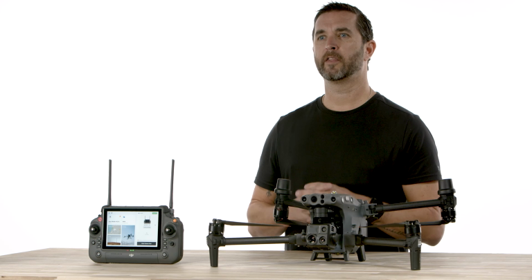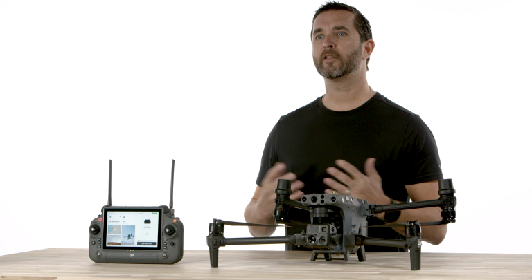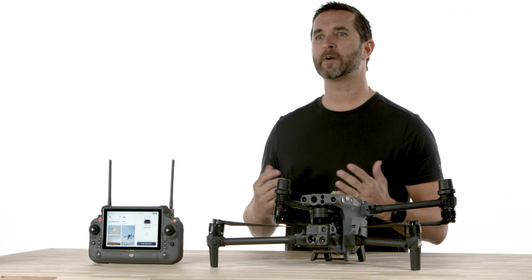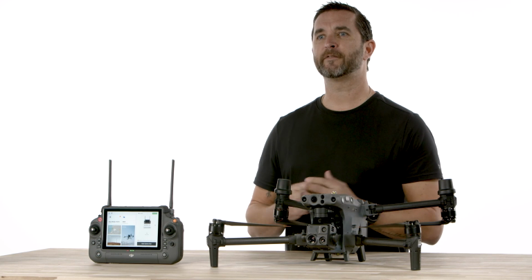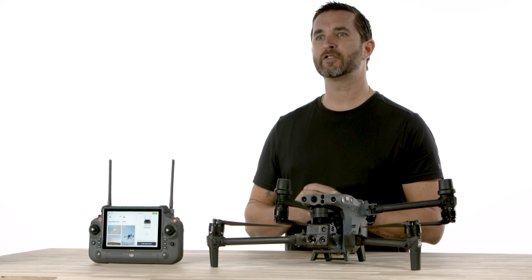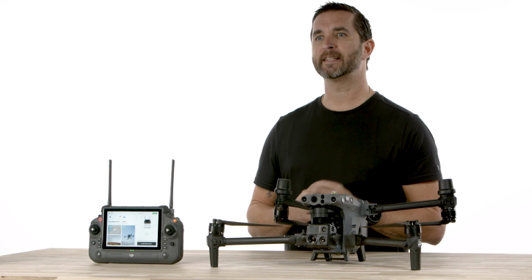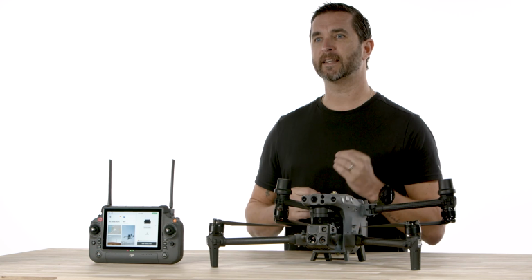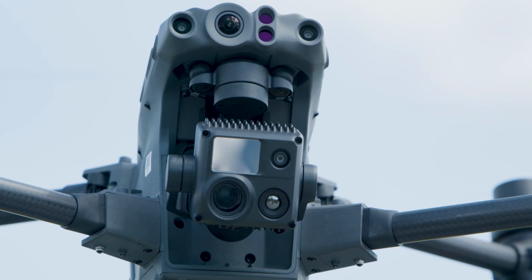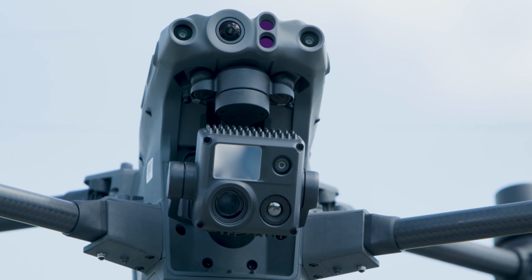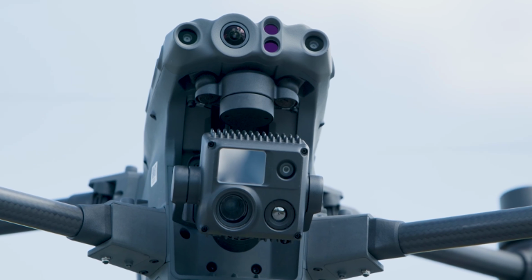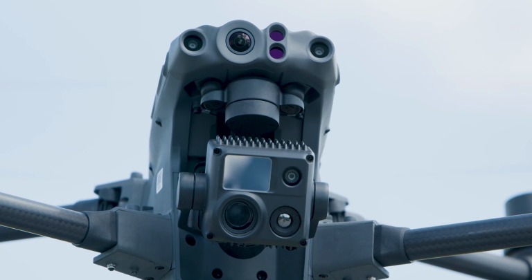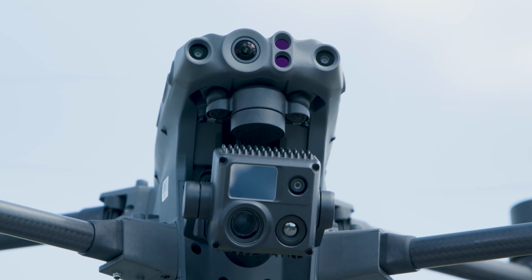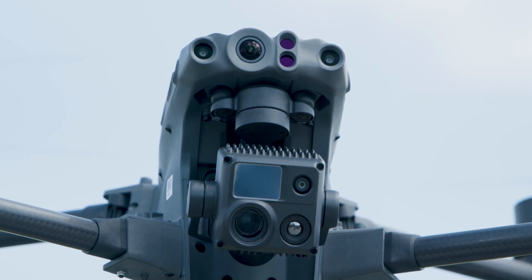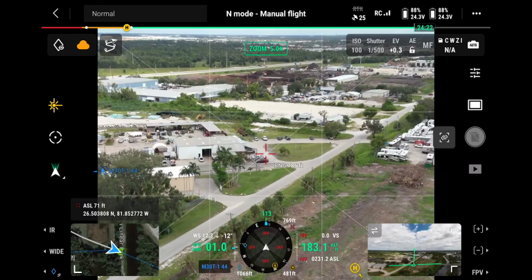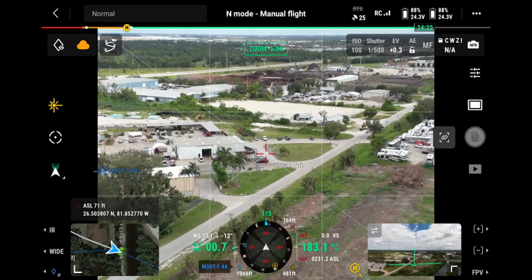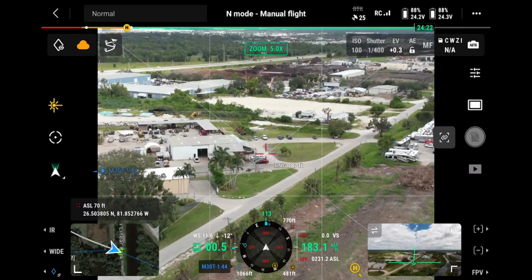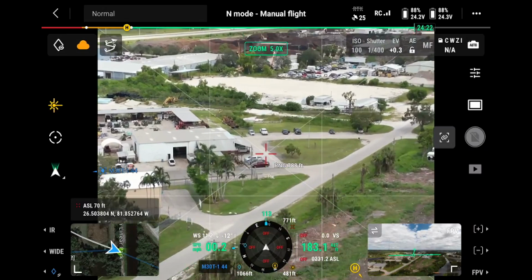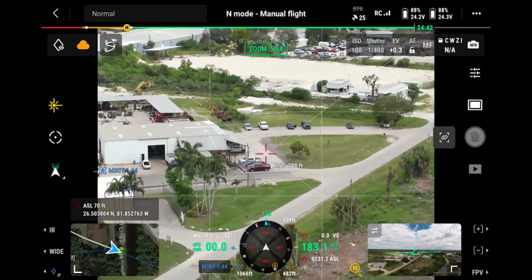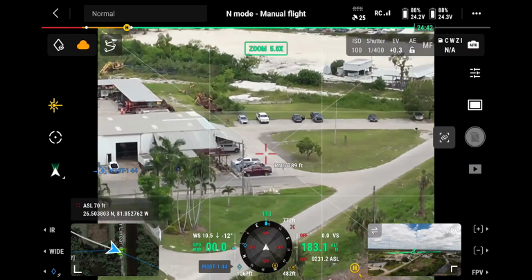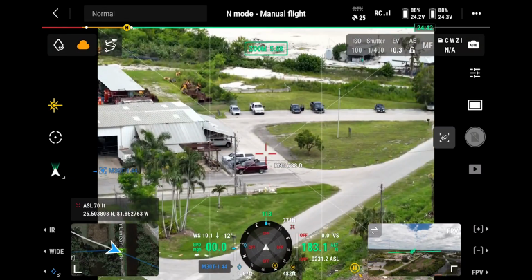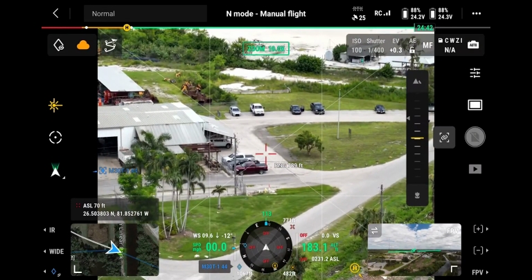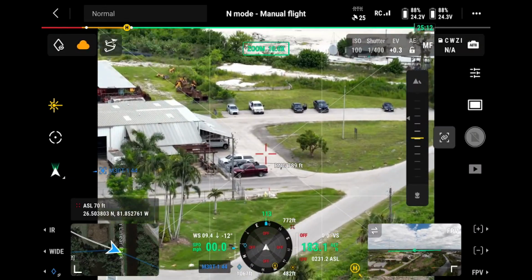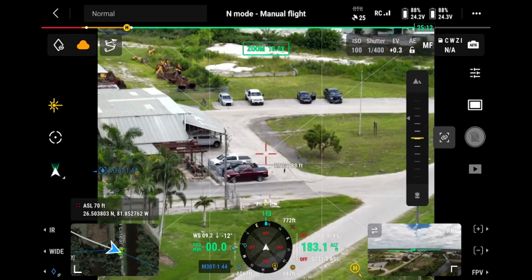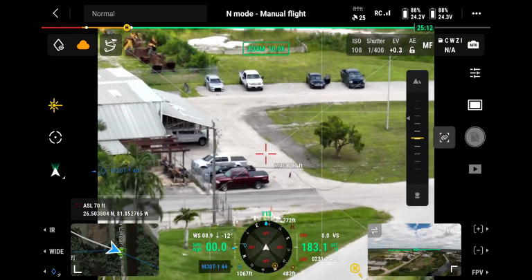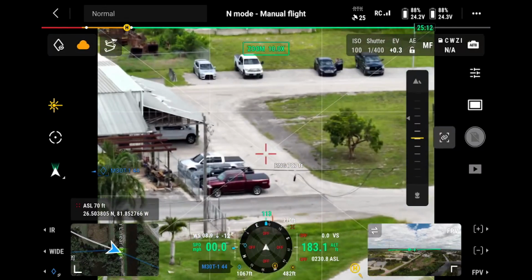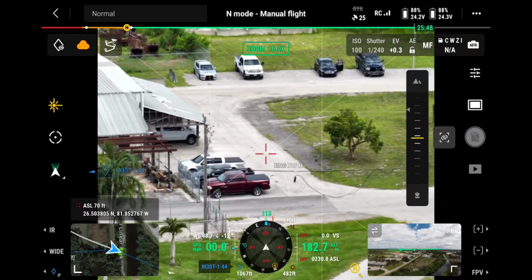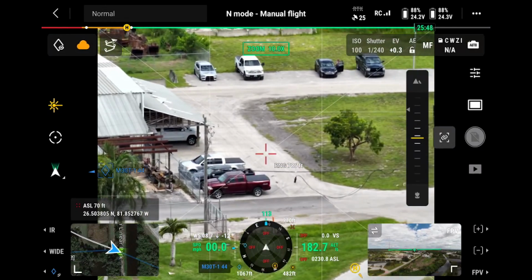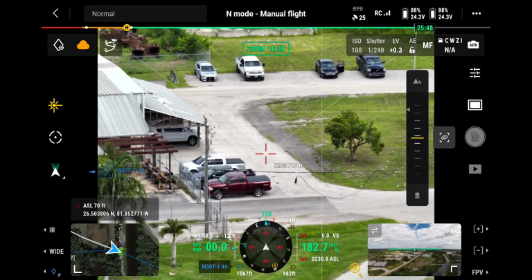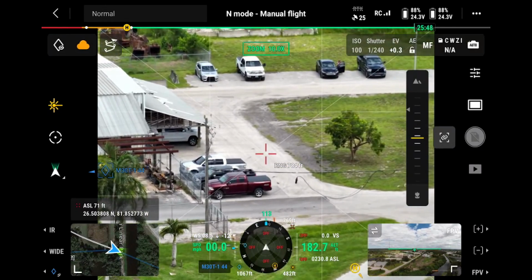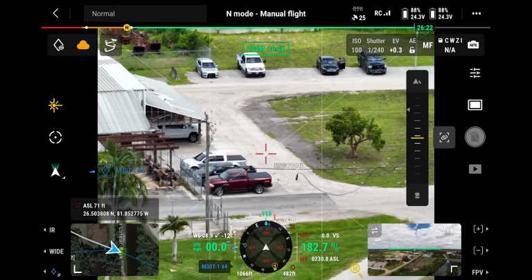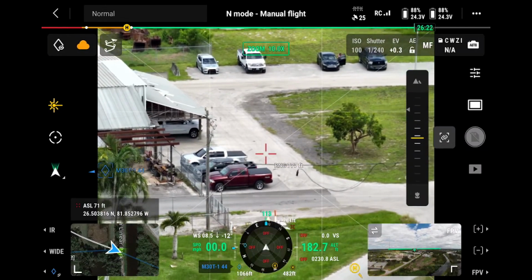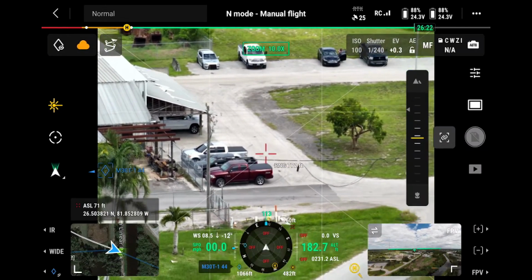The other impressive feature is the laser rangefinder, which gives precise coordinates of objects and targets up to 1200 meters away.